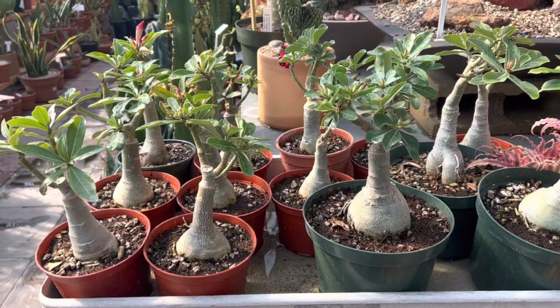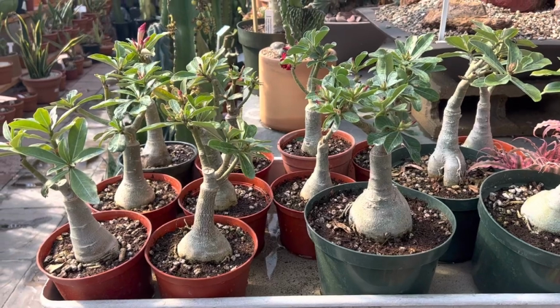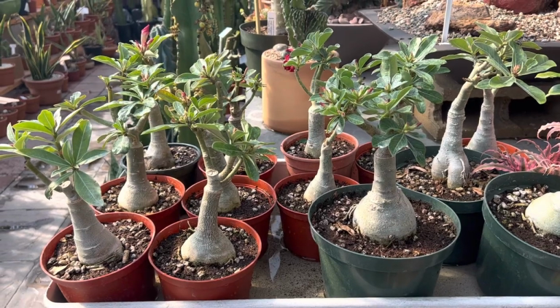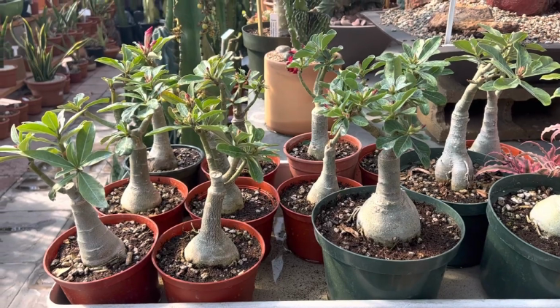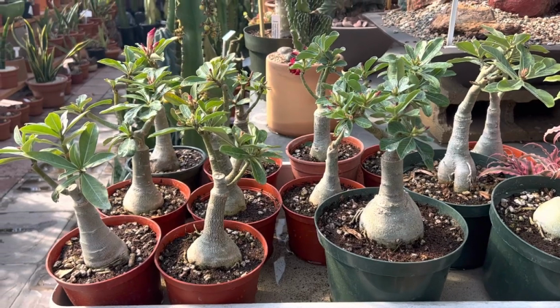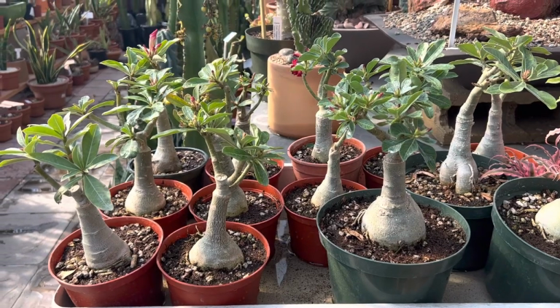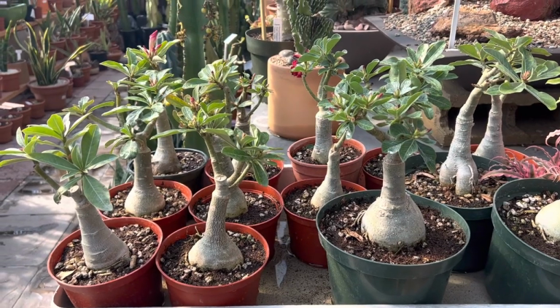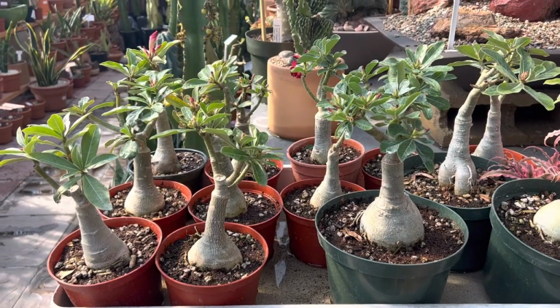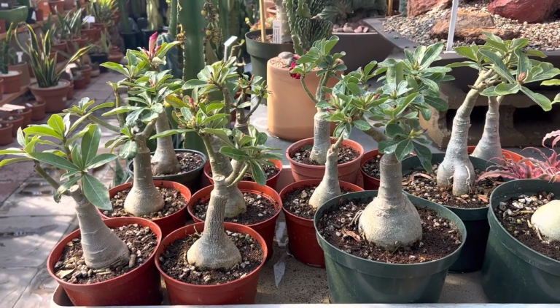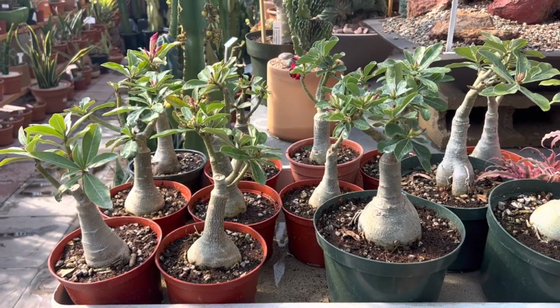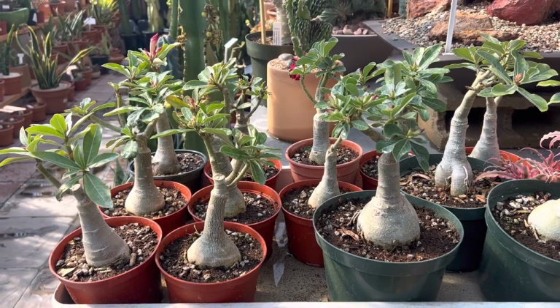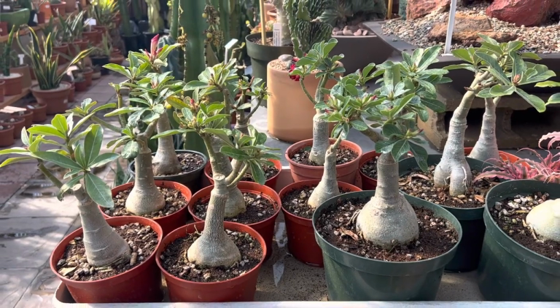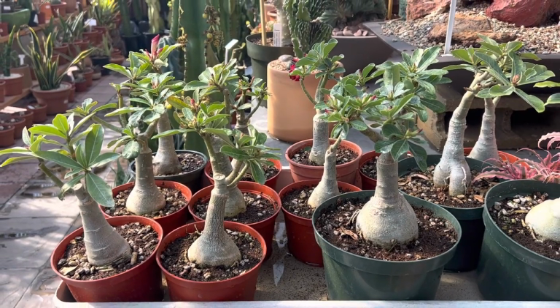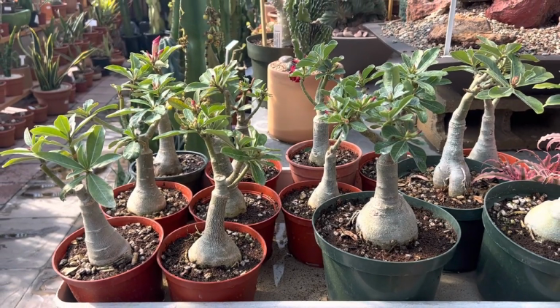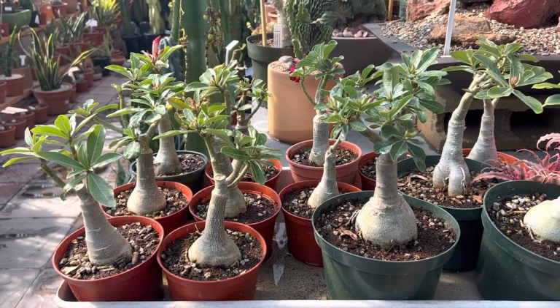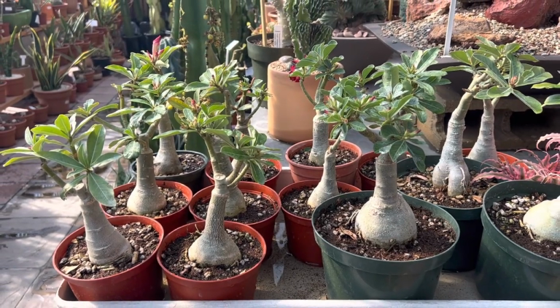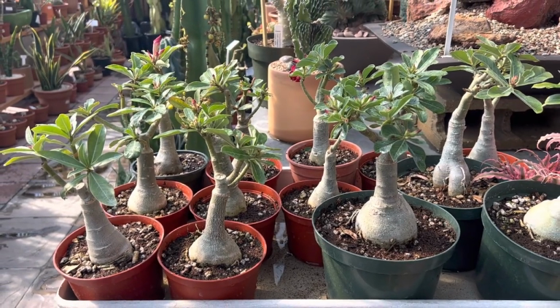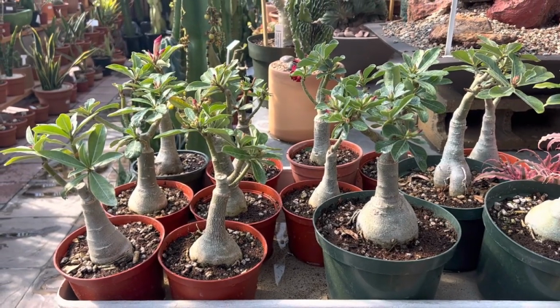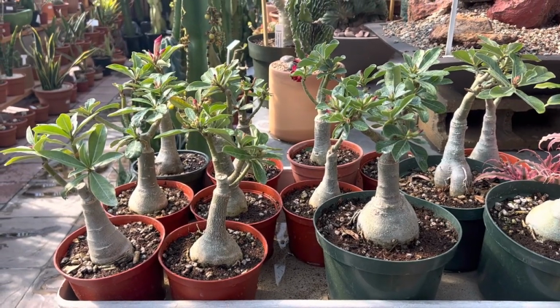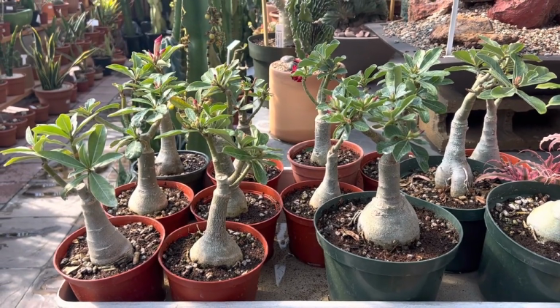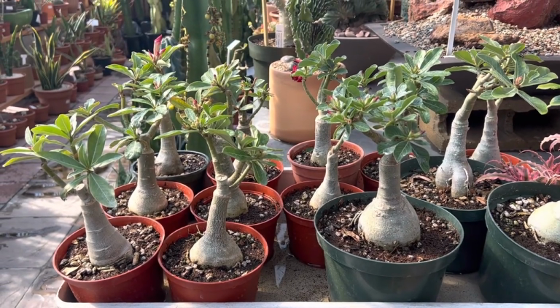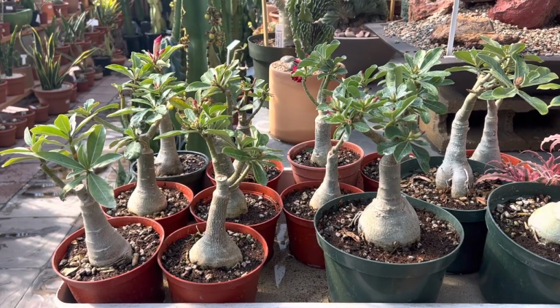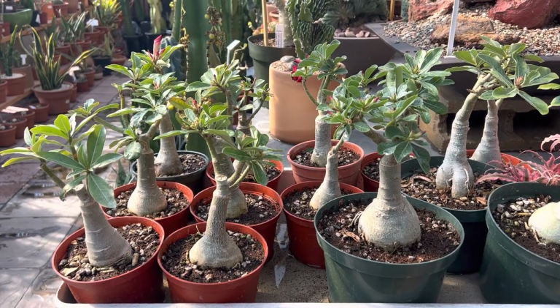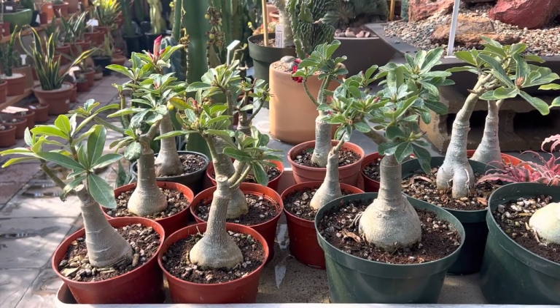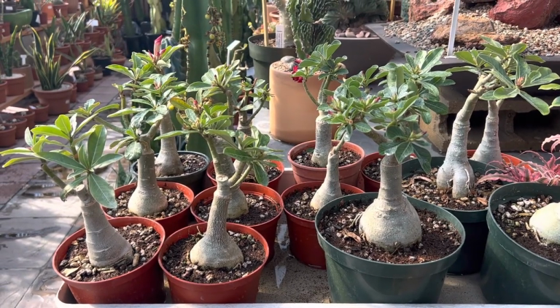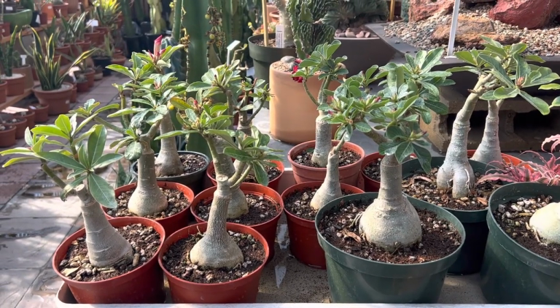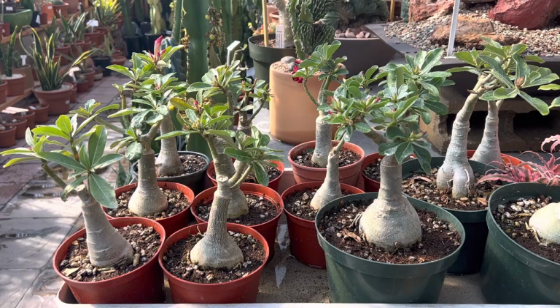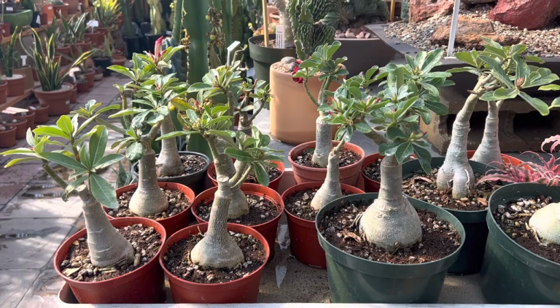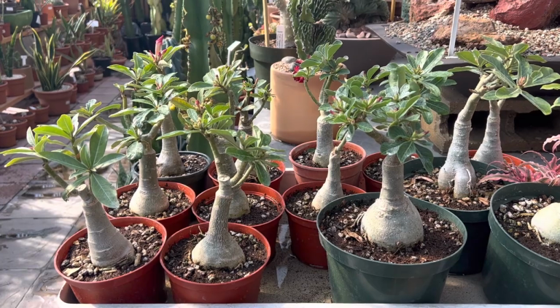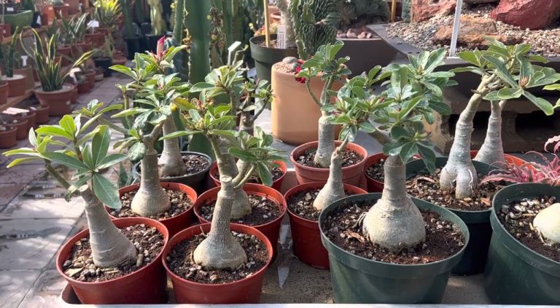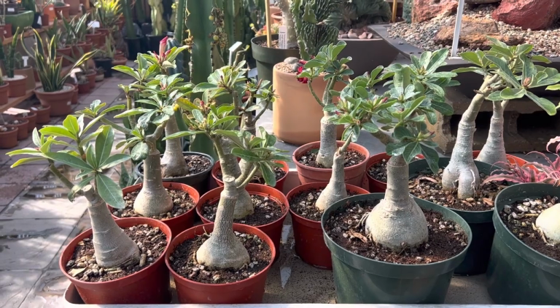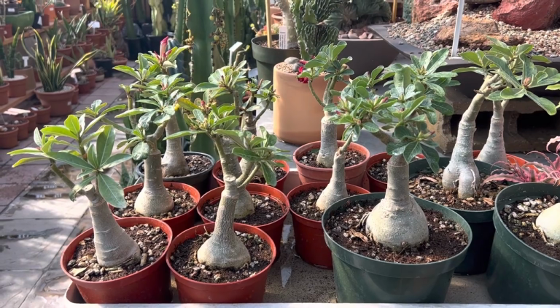Hi, this is Melini. Today I'm going to show you our stock of Desert Rose, also known as Adenium Obesum.